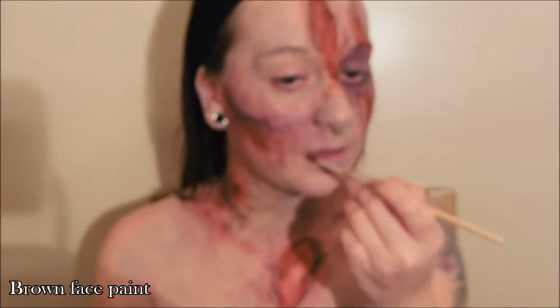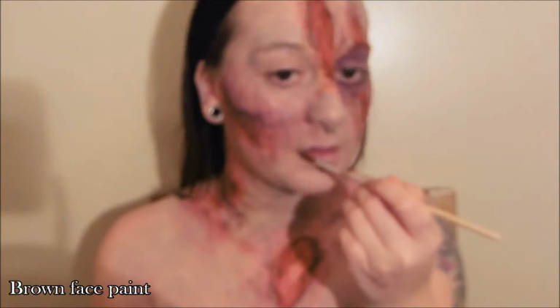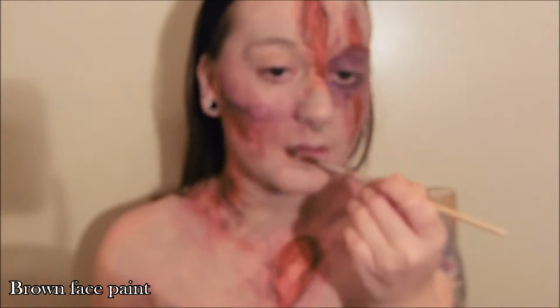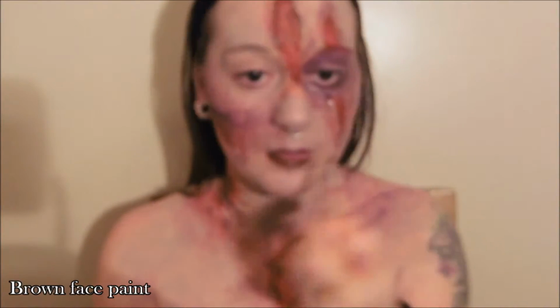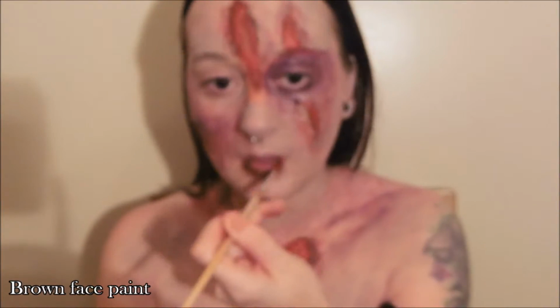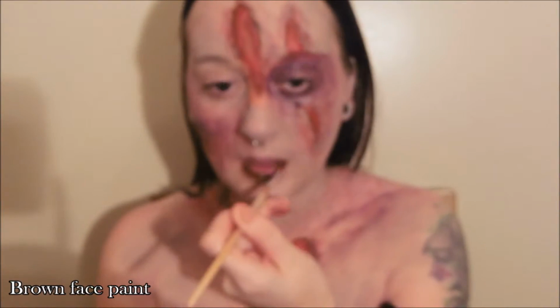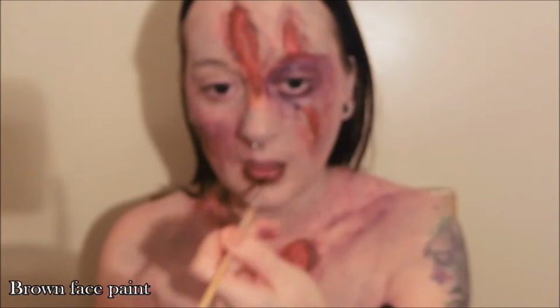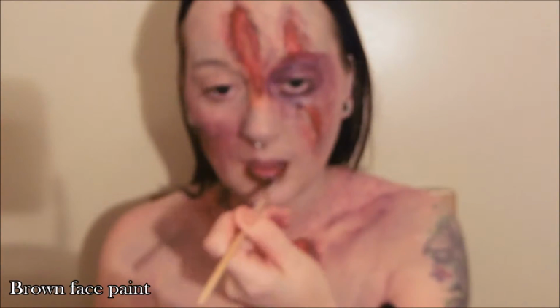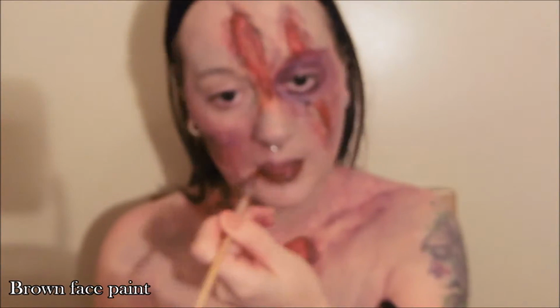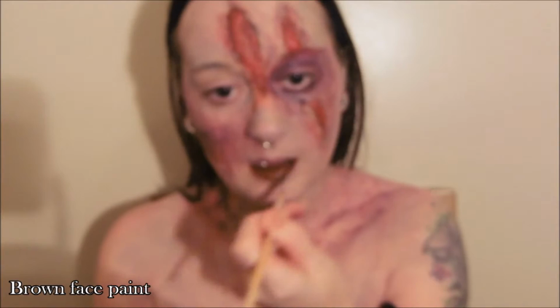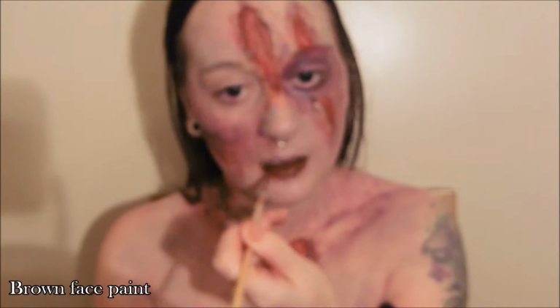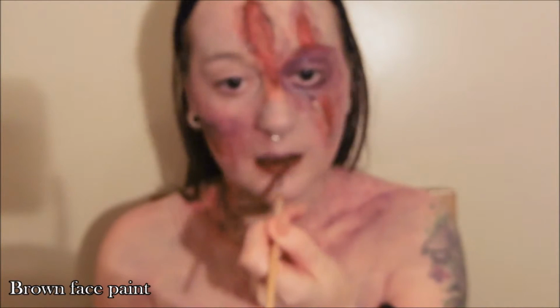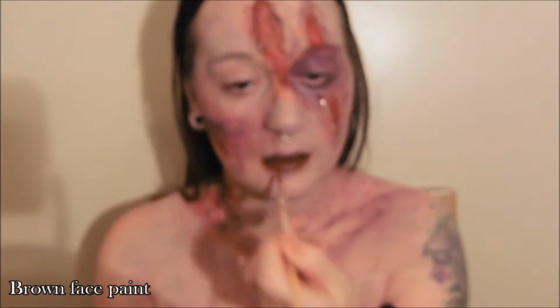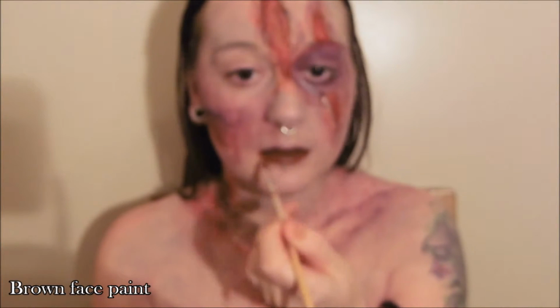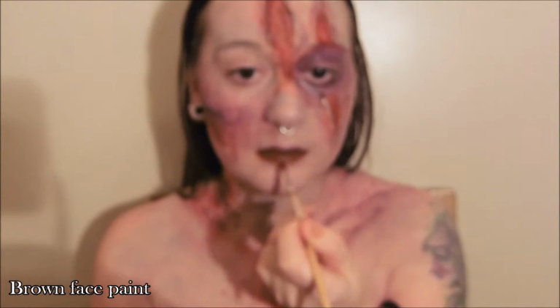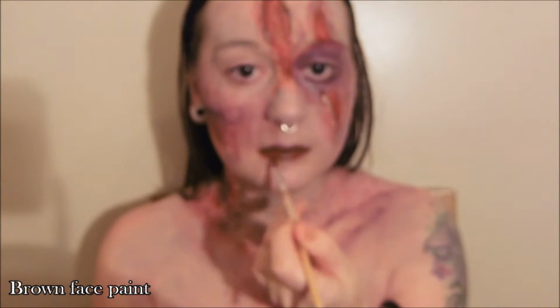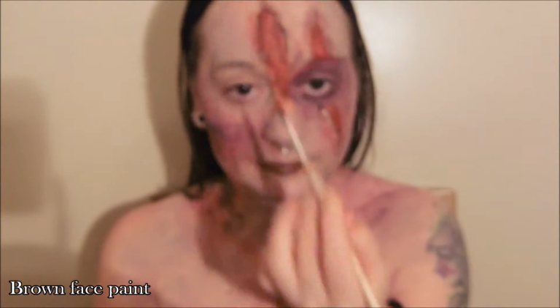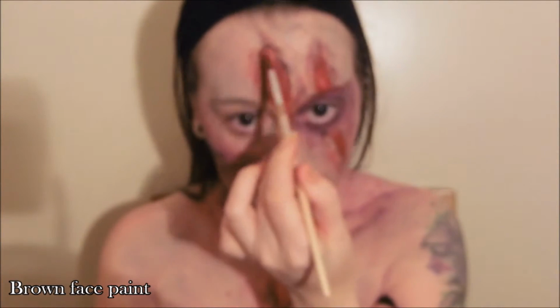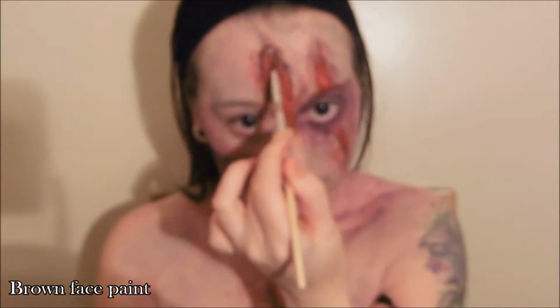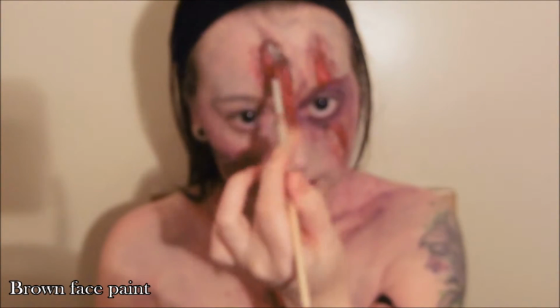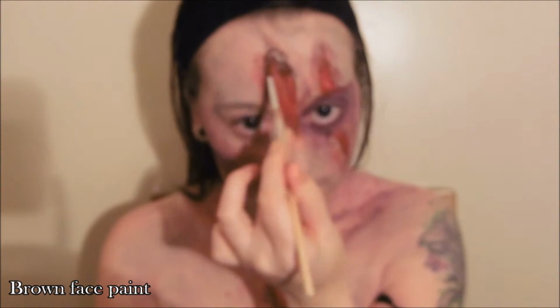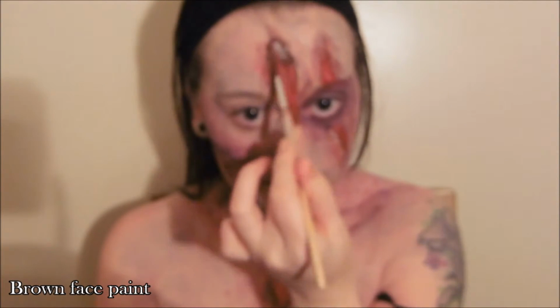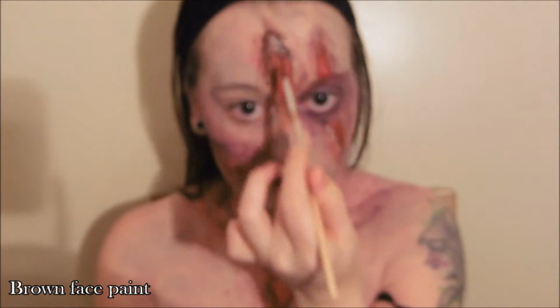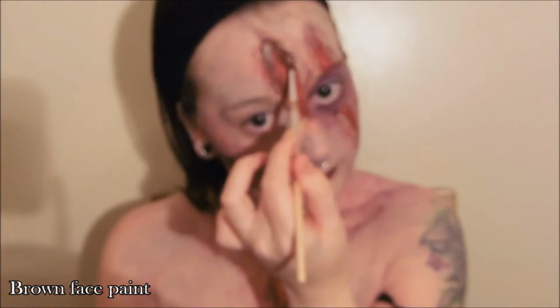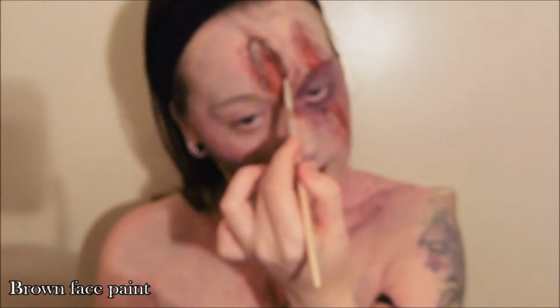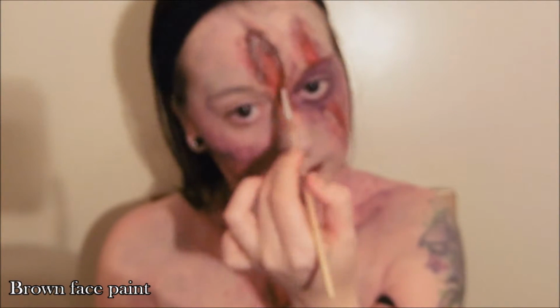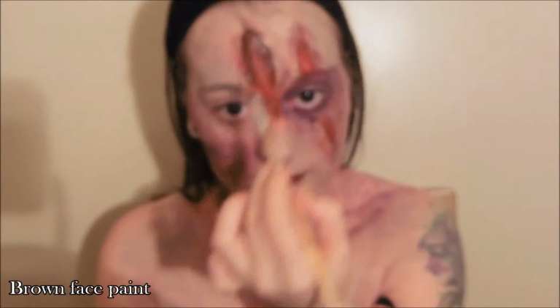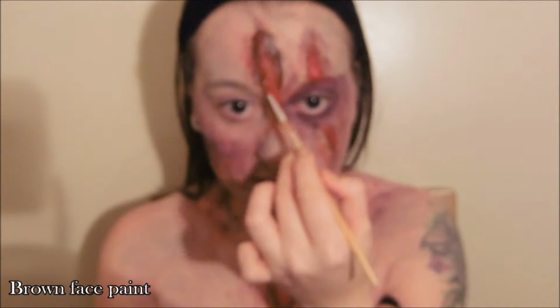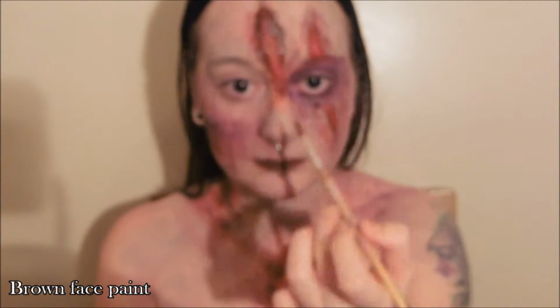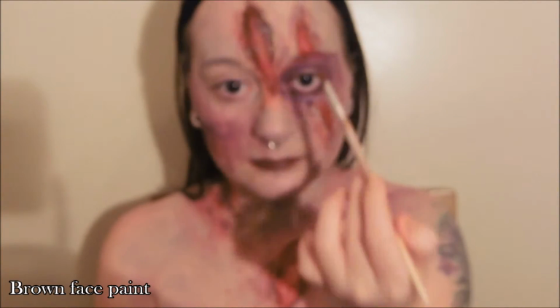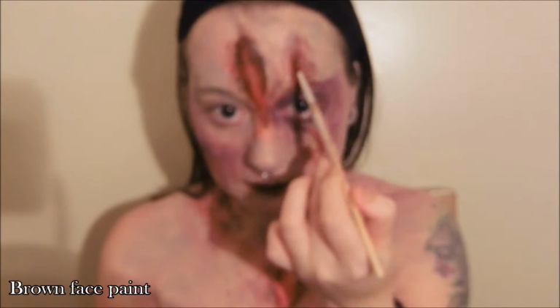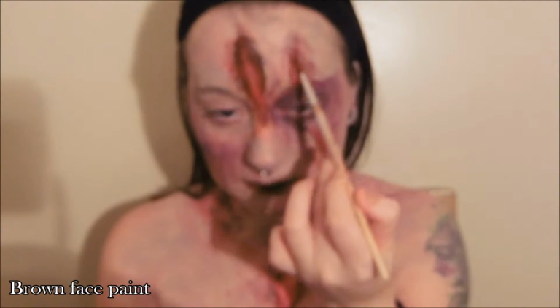Paint your lips brown so that when you apply your gel blood later on it will look darker around the mouth.